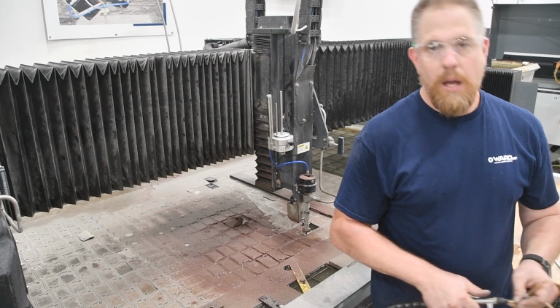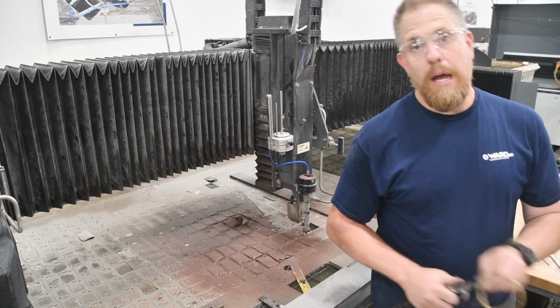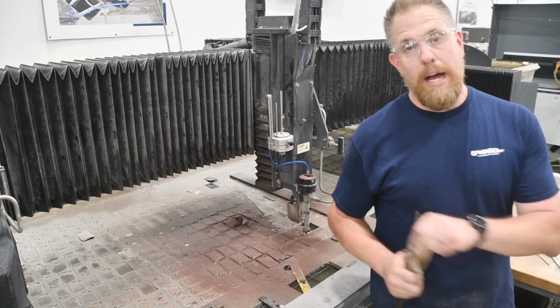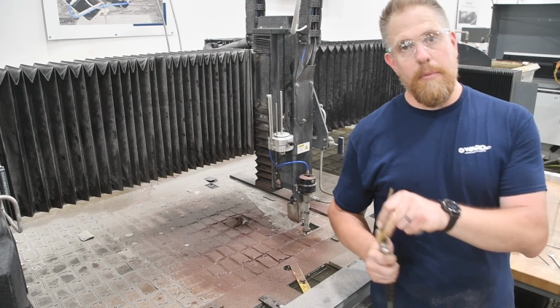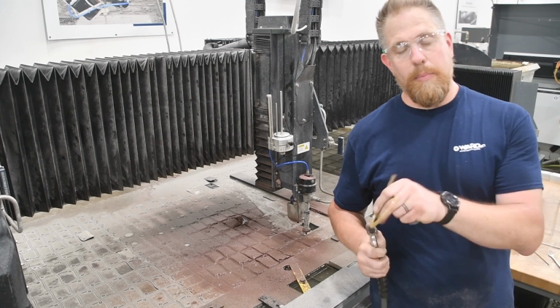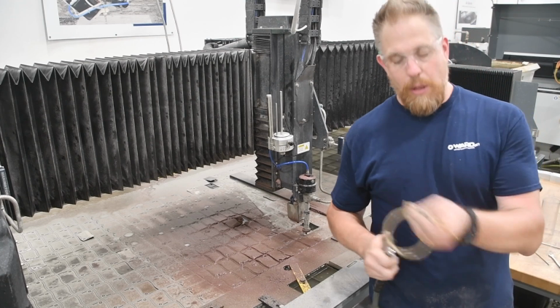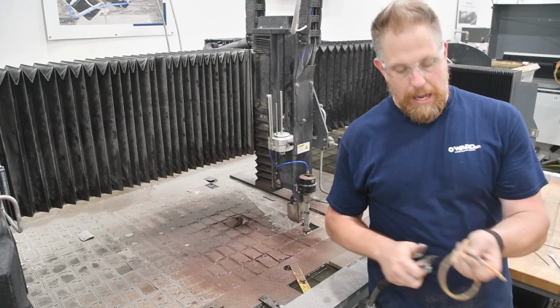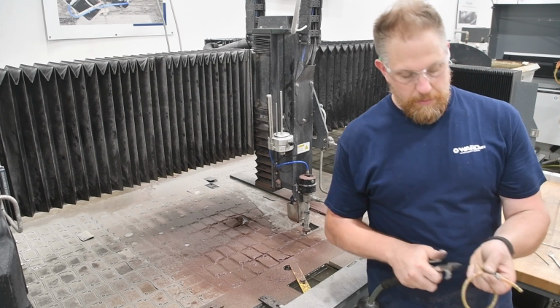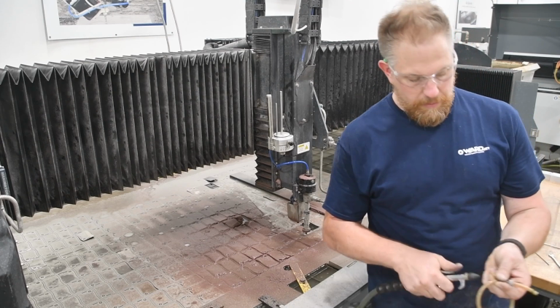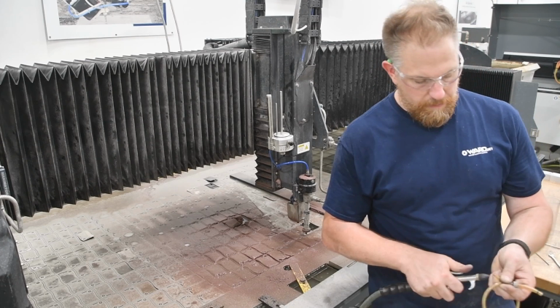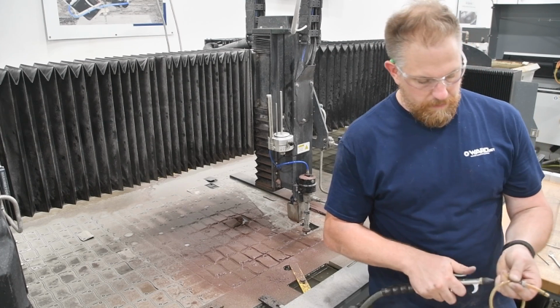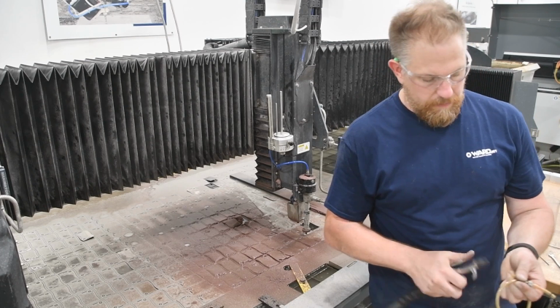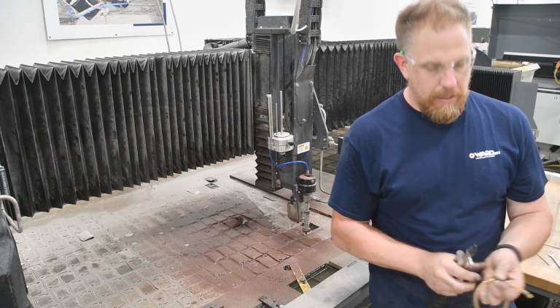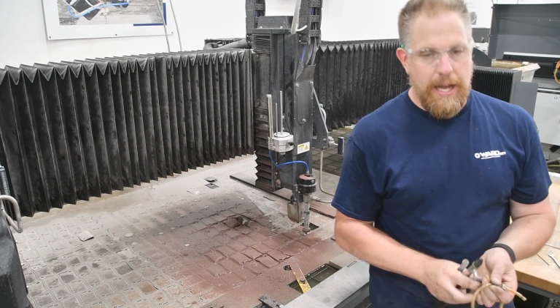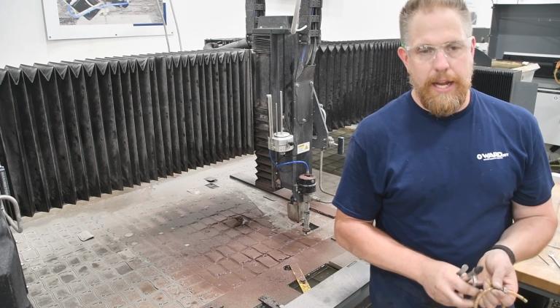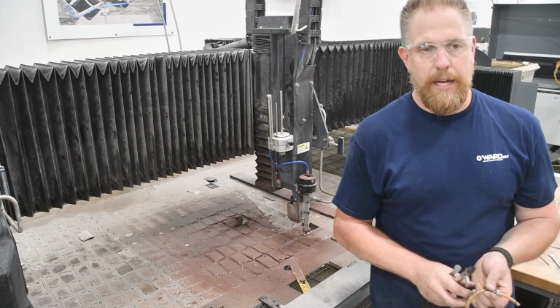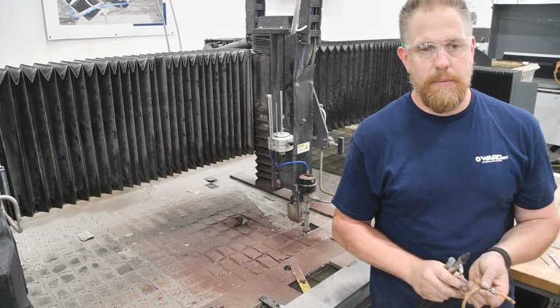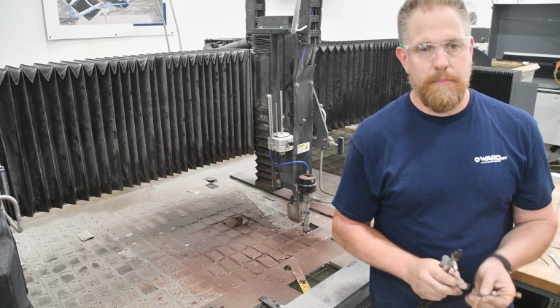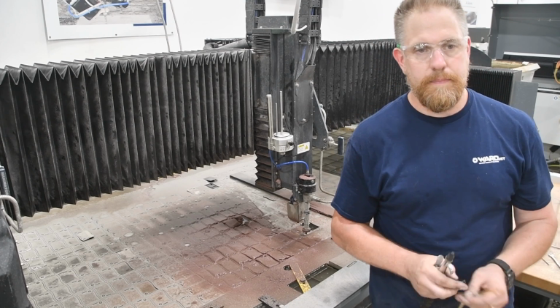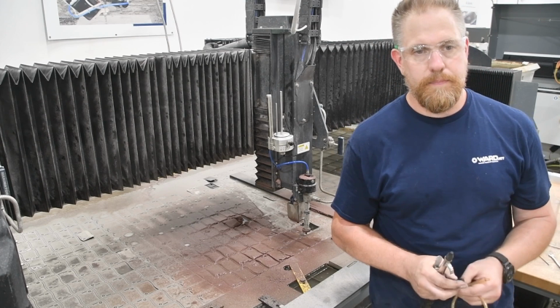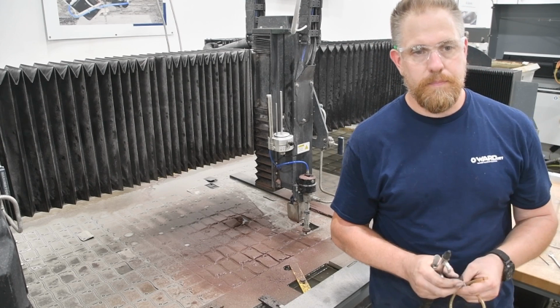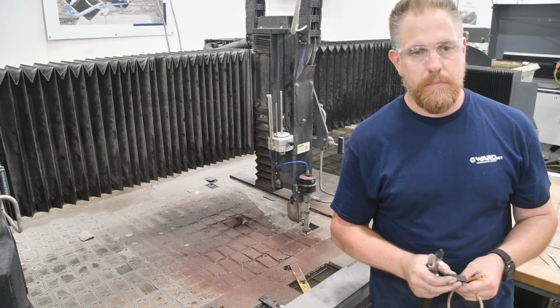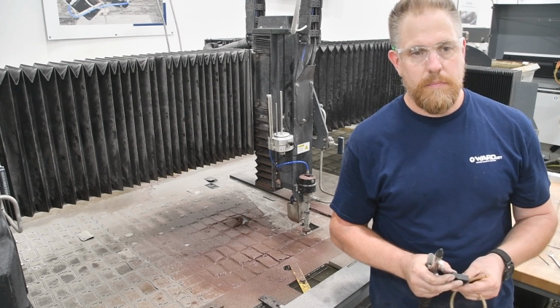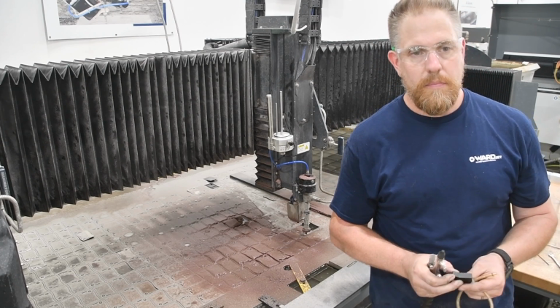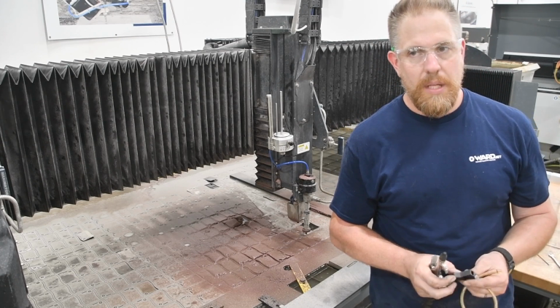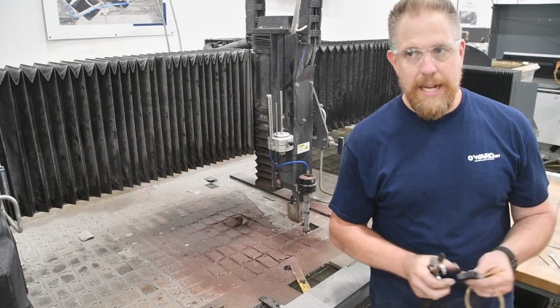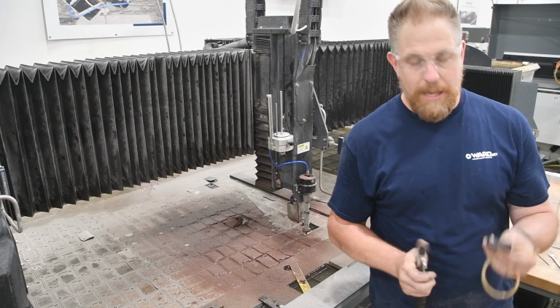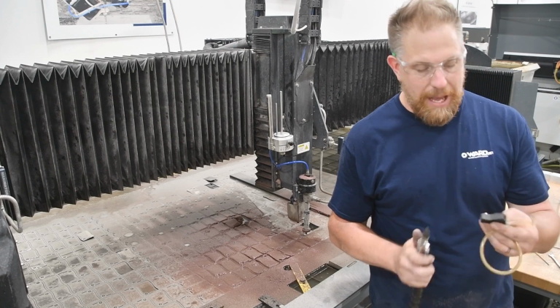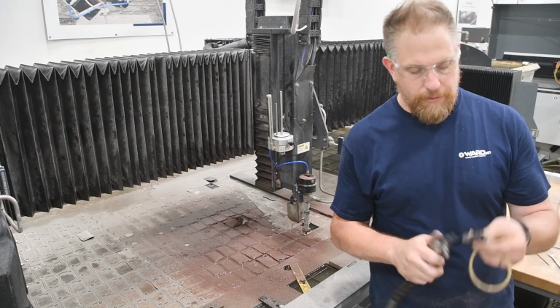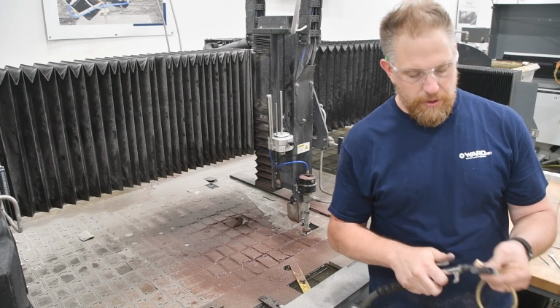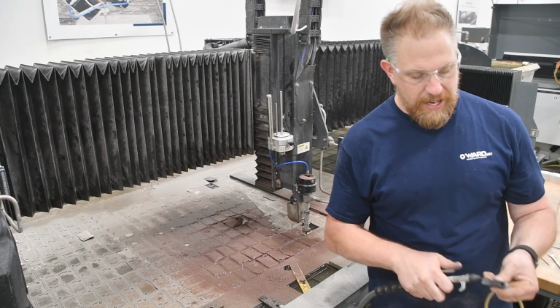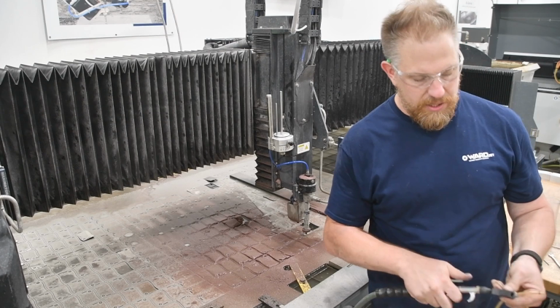I'm going to blow out my inside abrasive flow device.